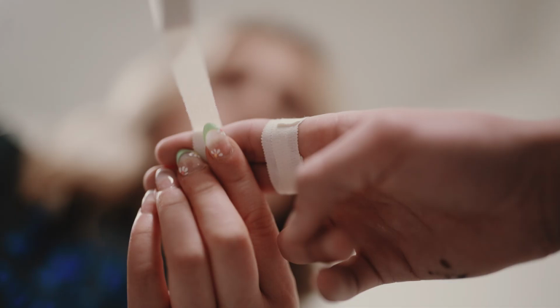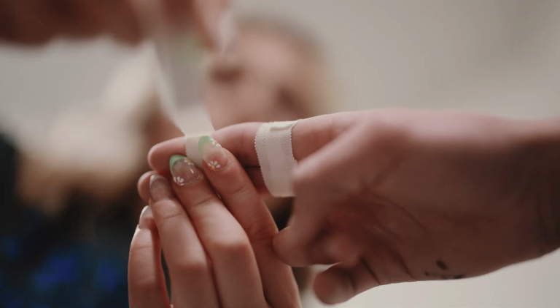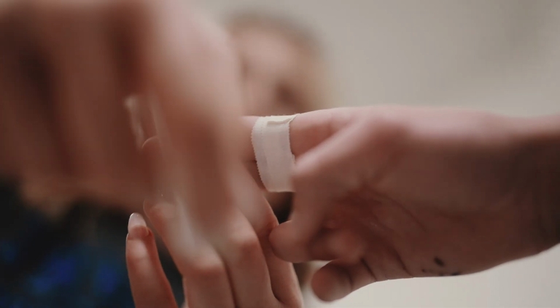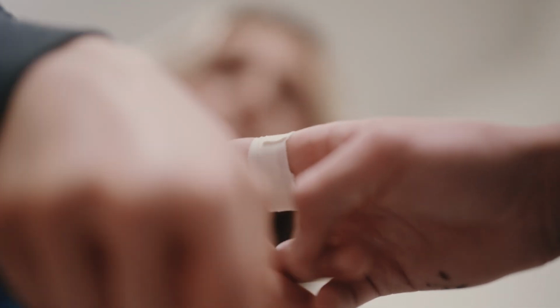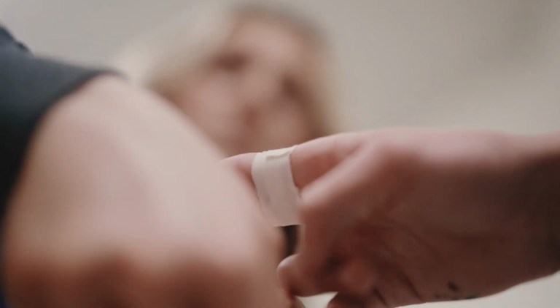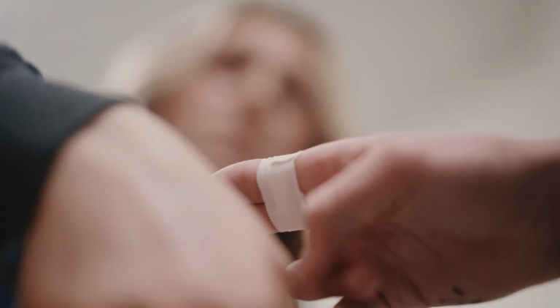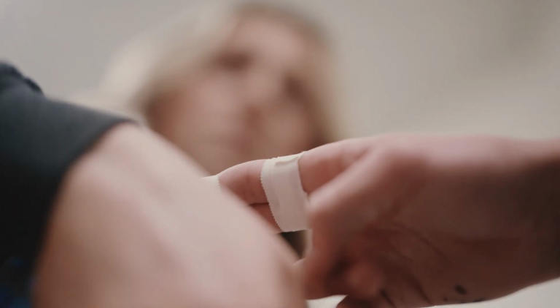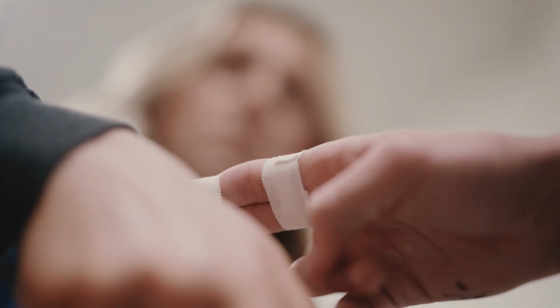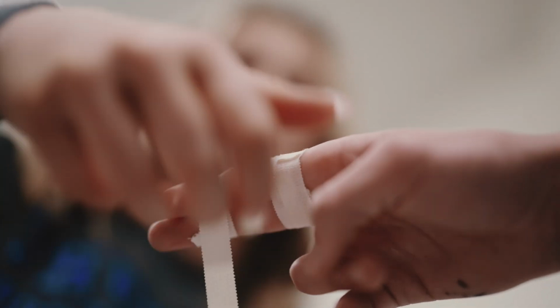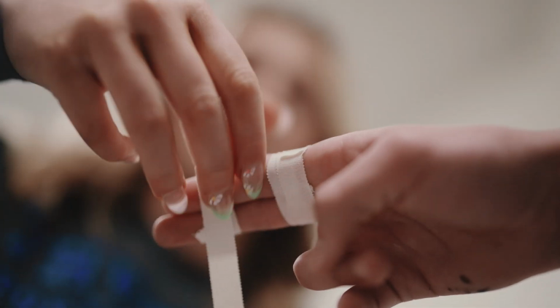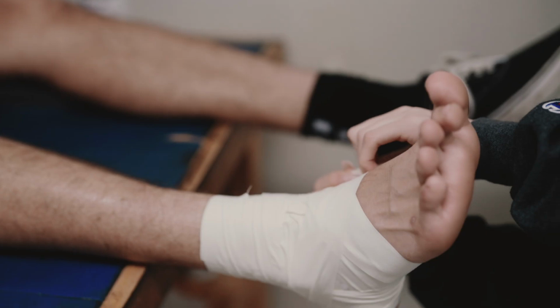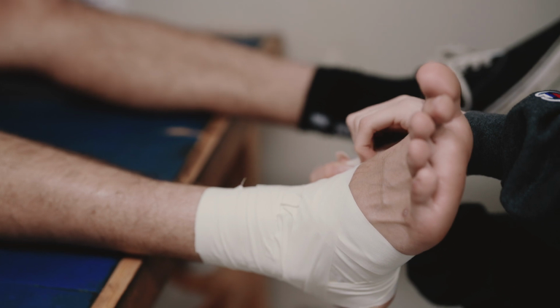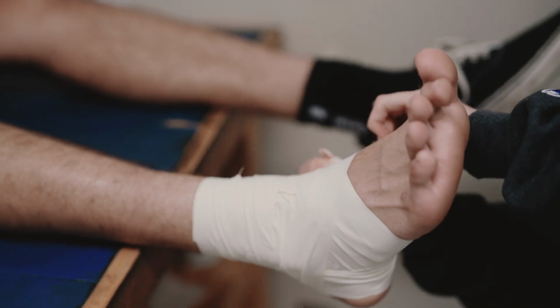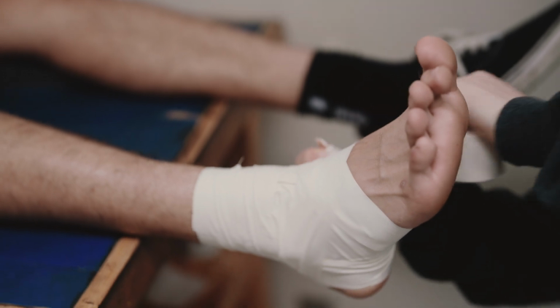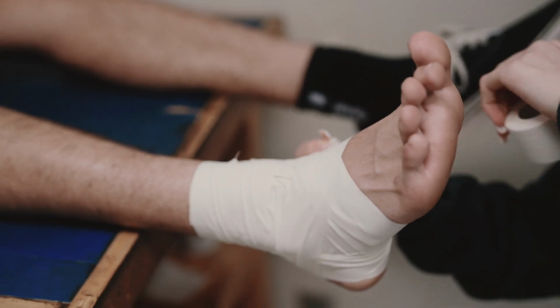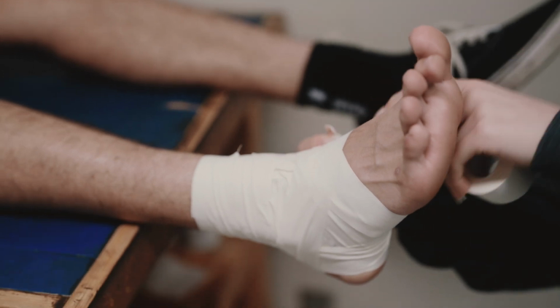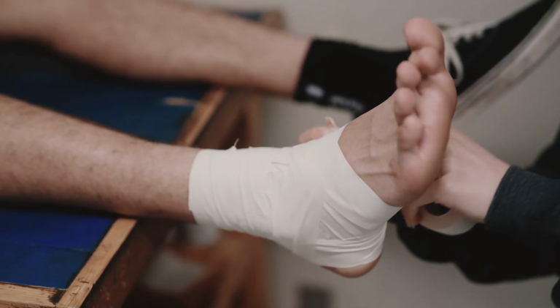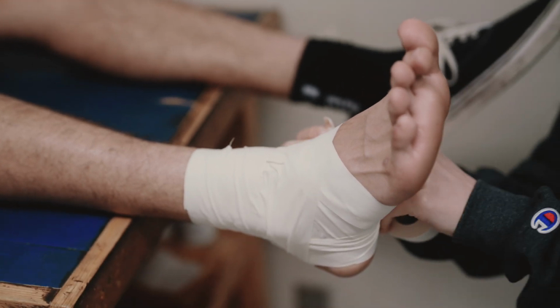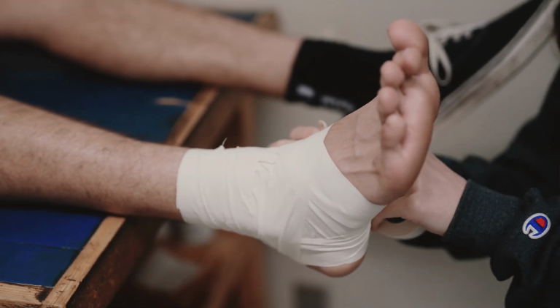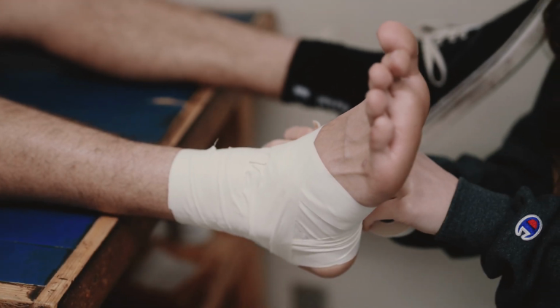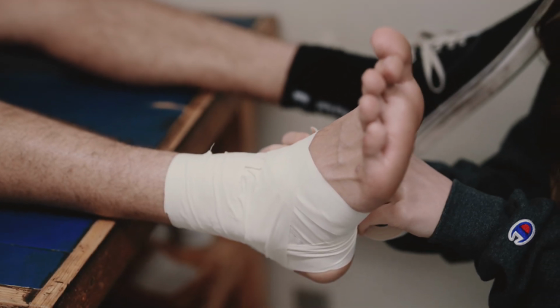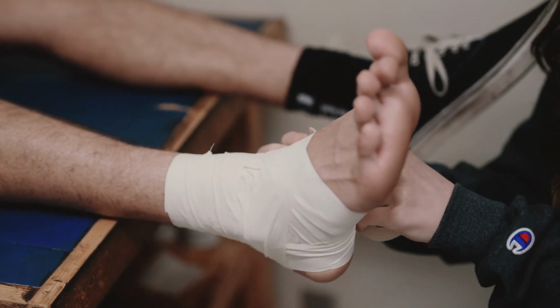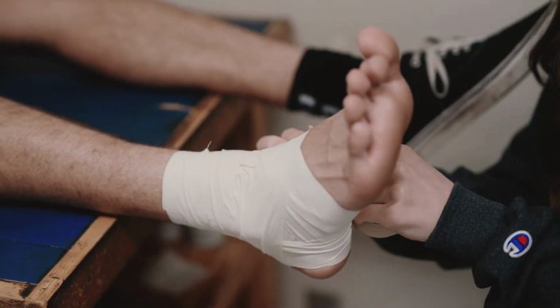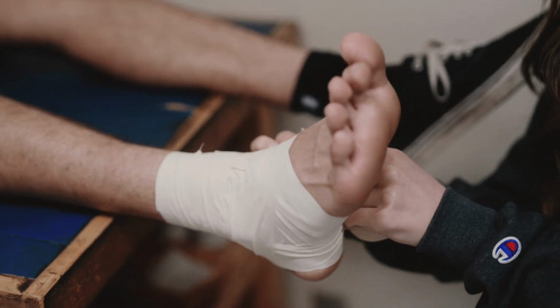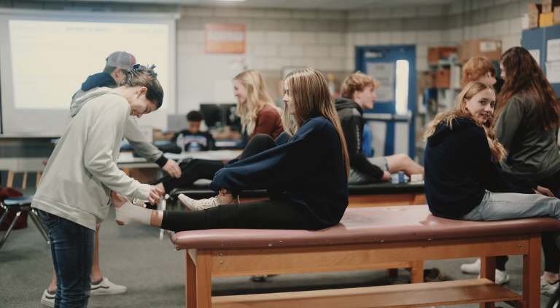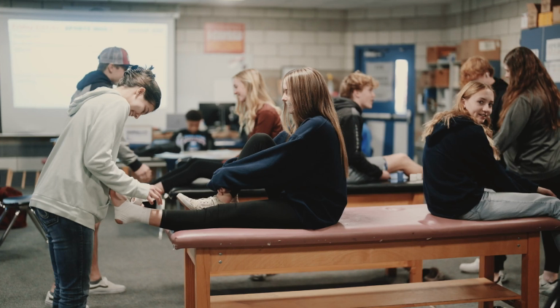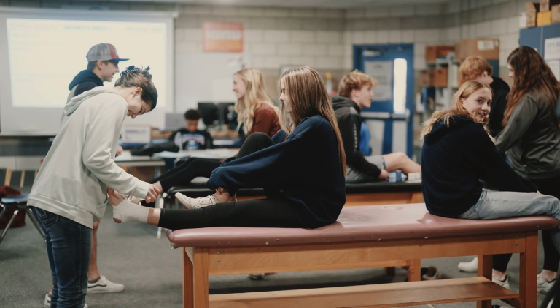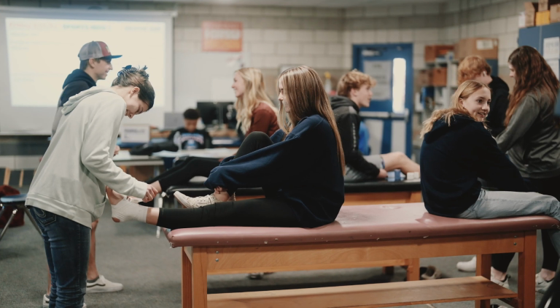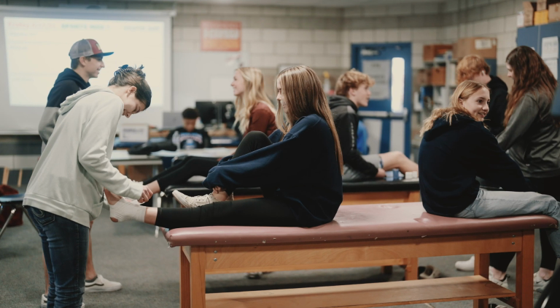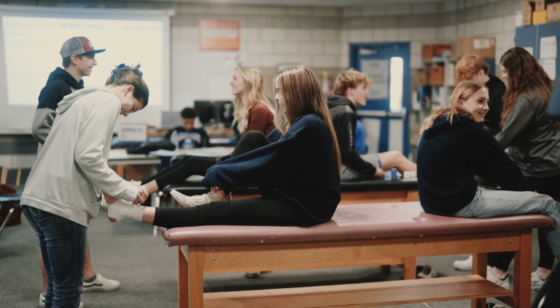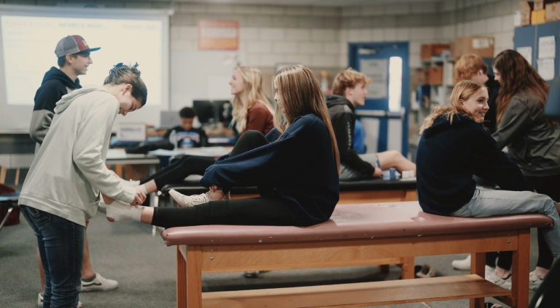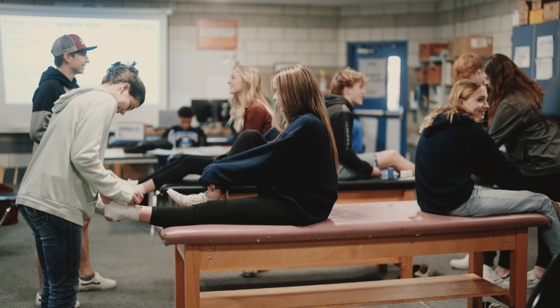With all this experience in sports medicine, the CTE pathway, I'm able to use that knowledge that I'm learning here and apply it in real life.